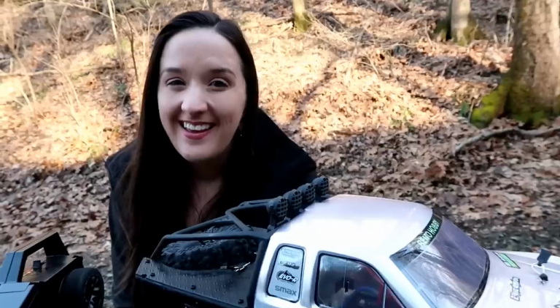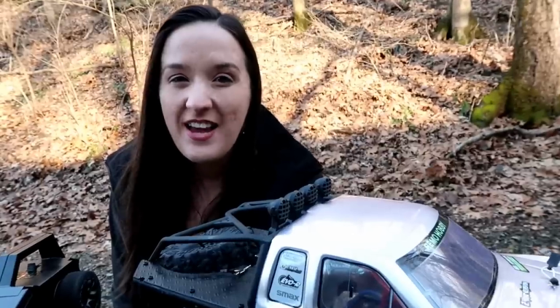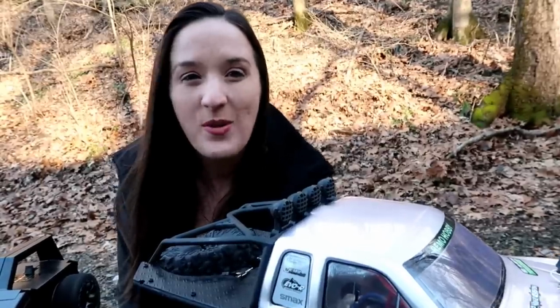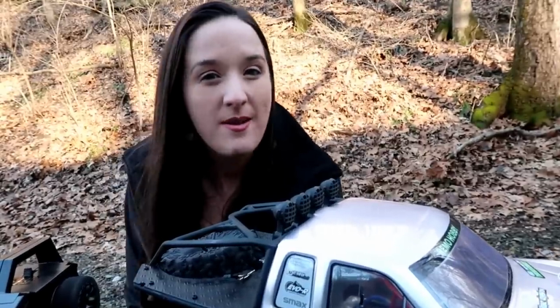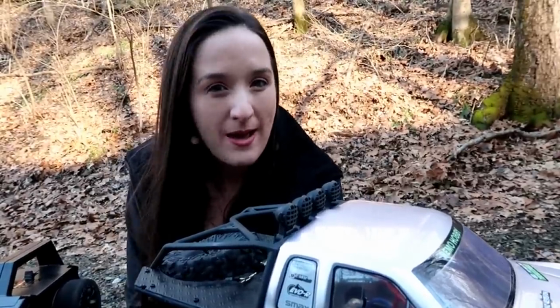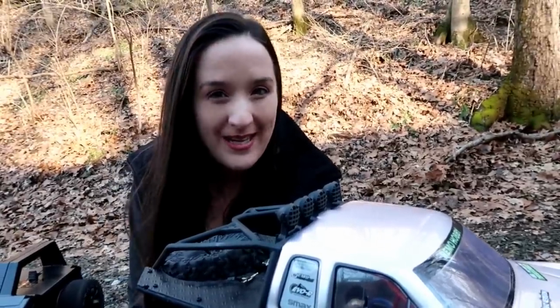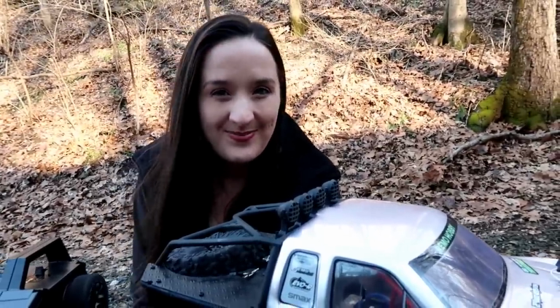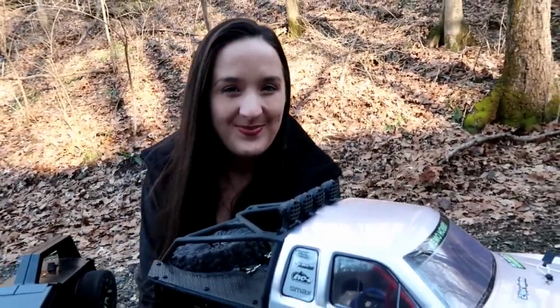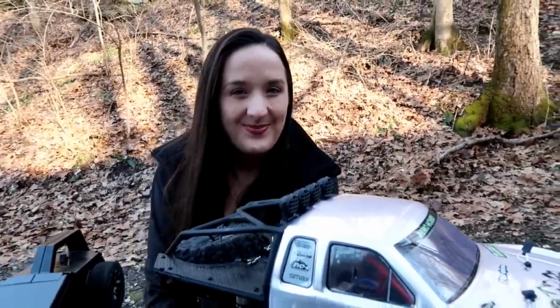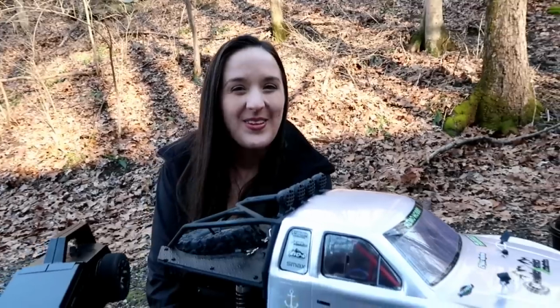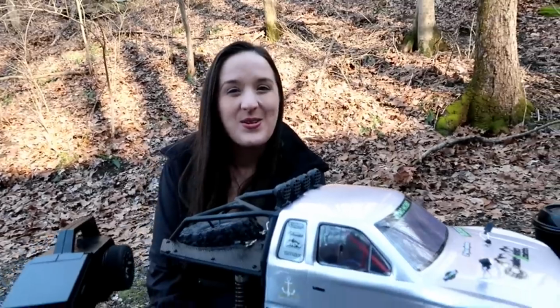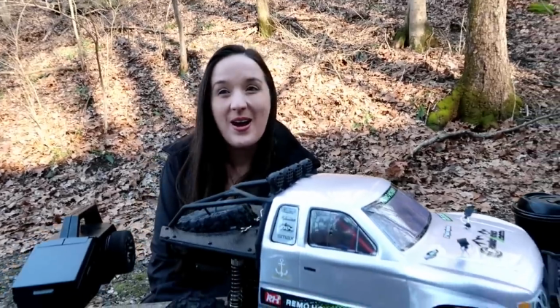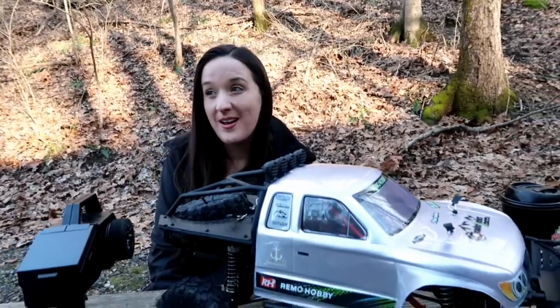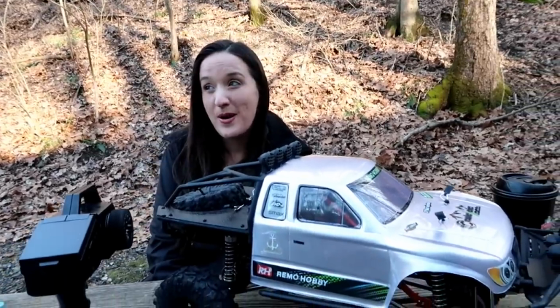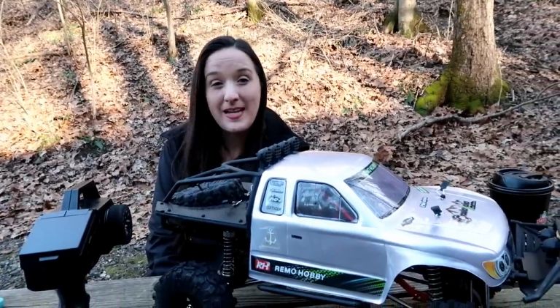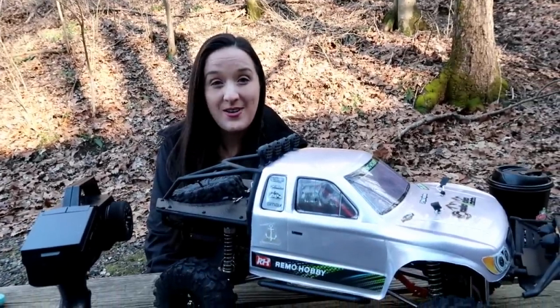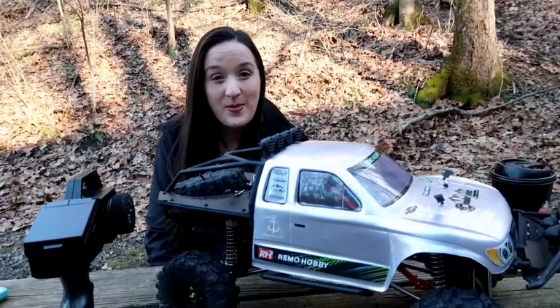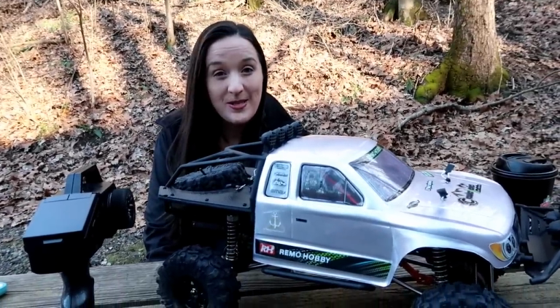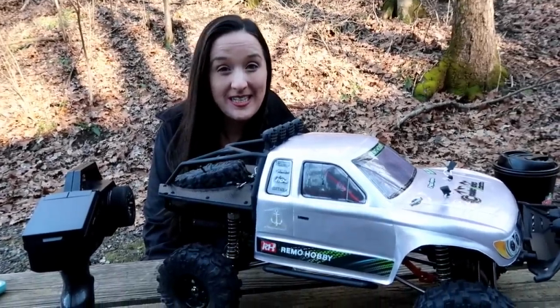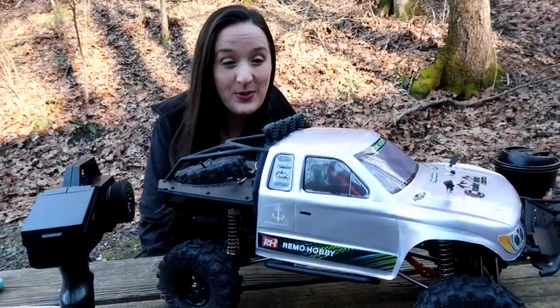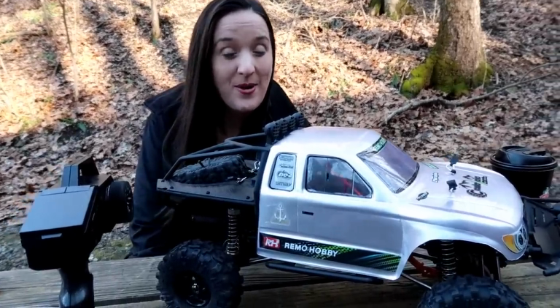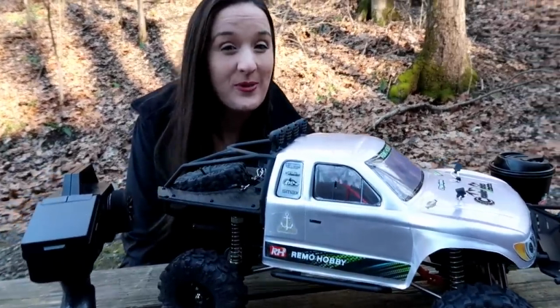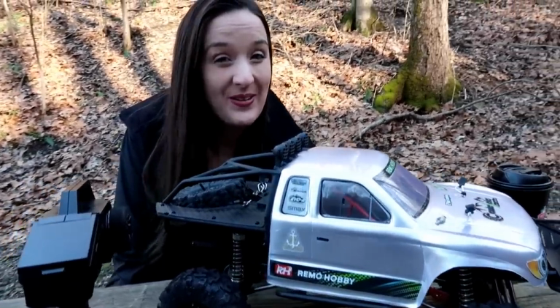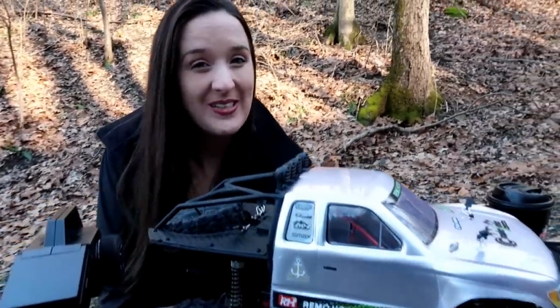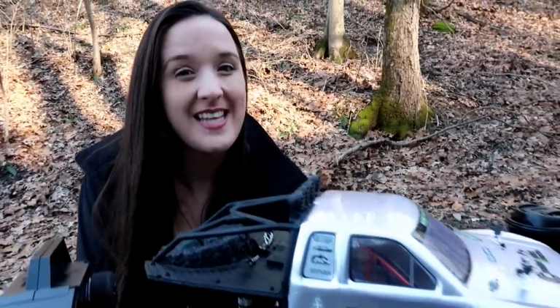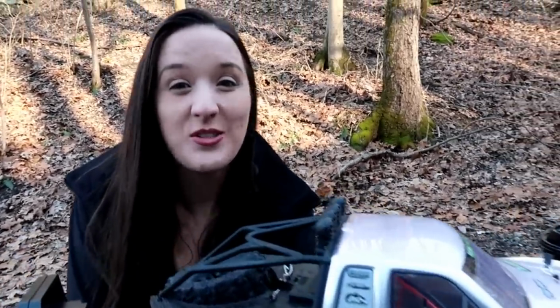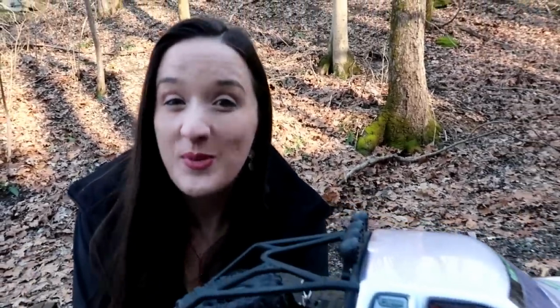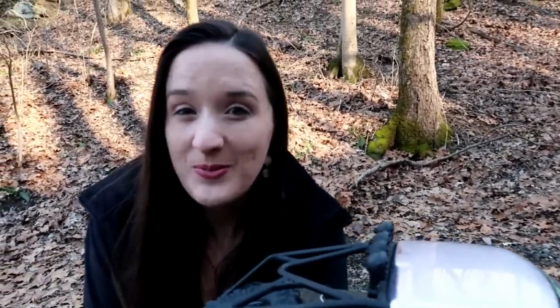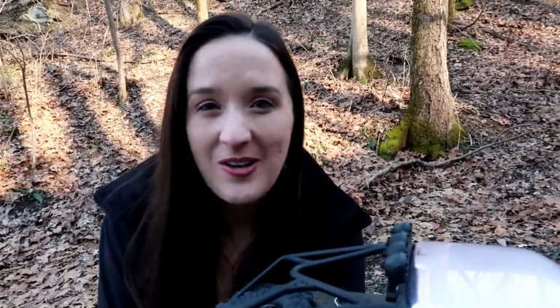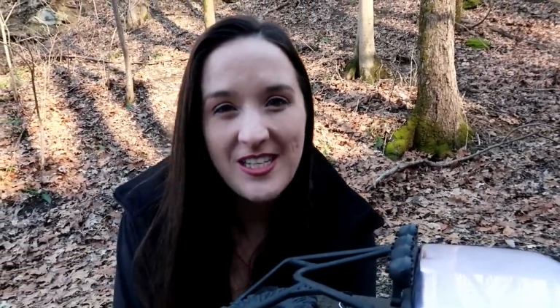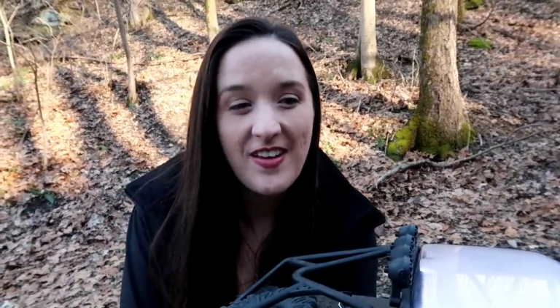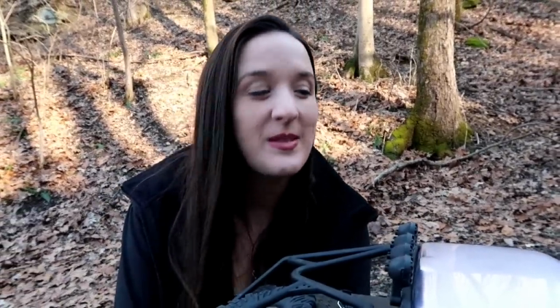Hey everyone, I'm Abby. I'm Nate, behind the camera. Popeye is at home and Amelia is at Grimmel. We are the RC Sailors. Welcome to our RC family.